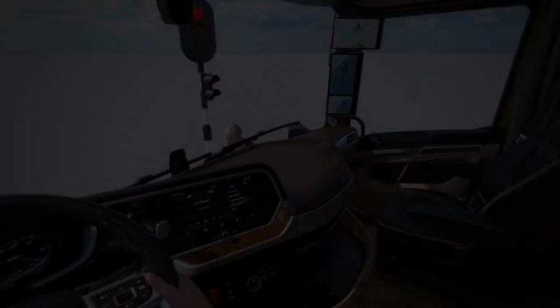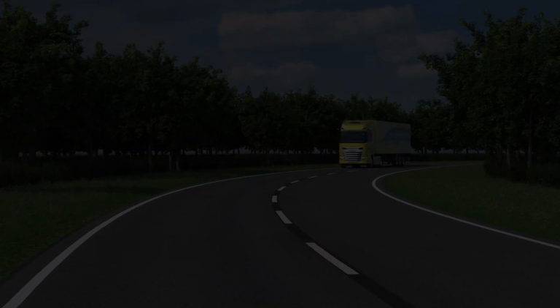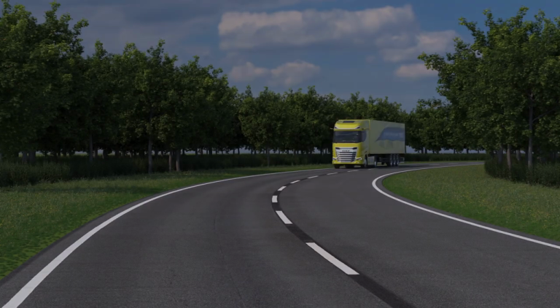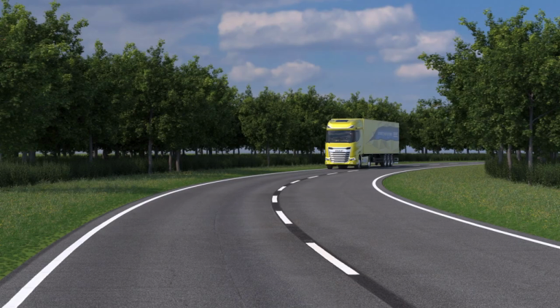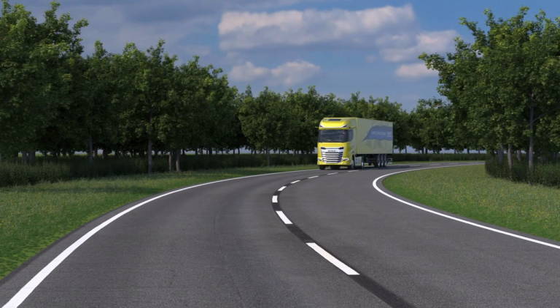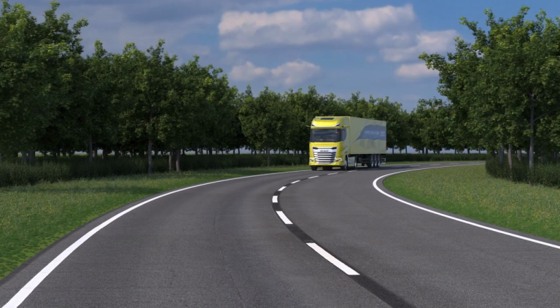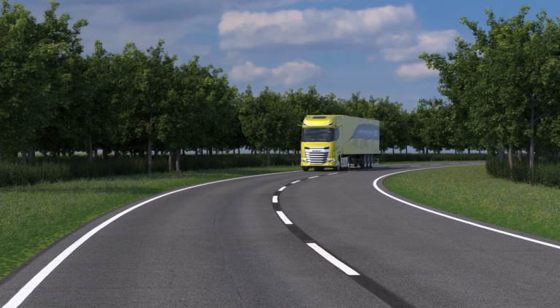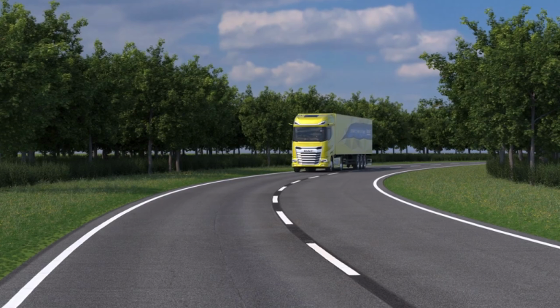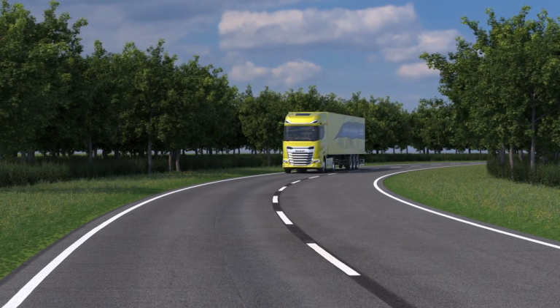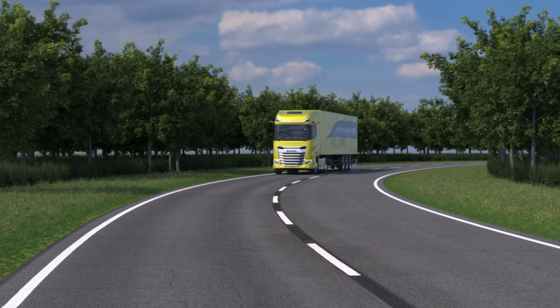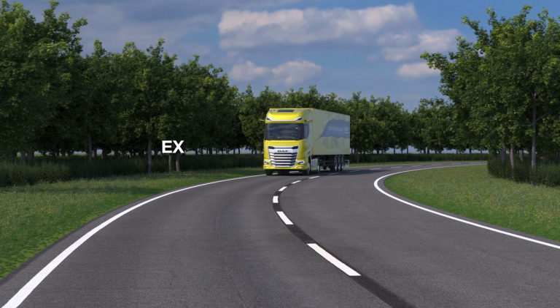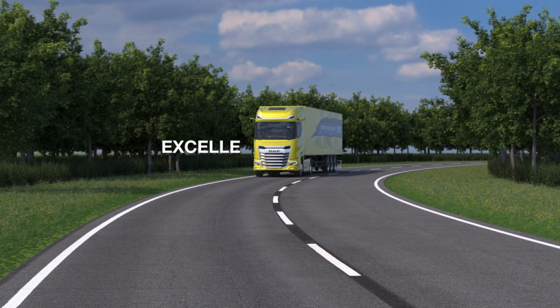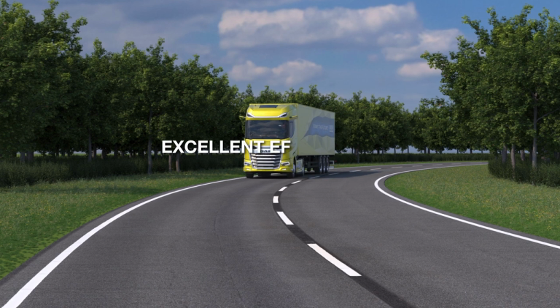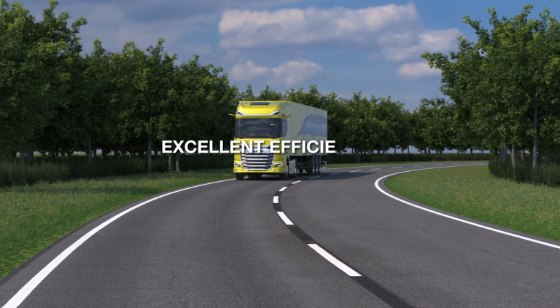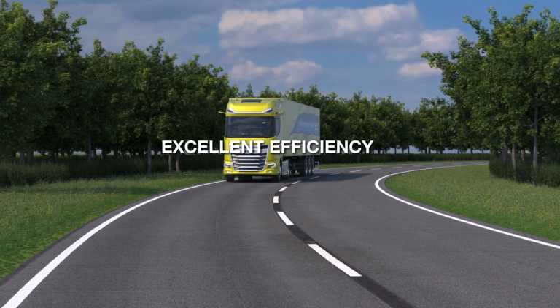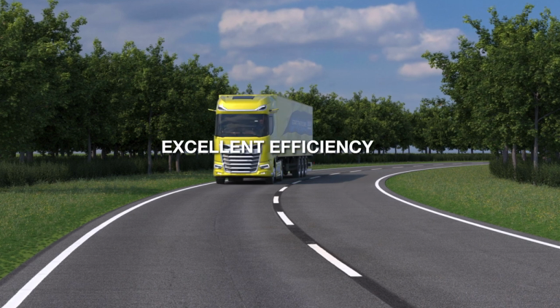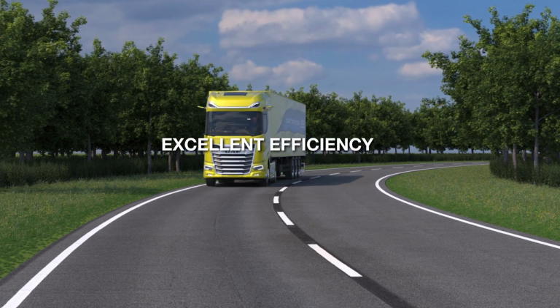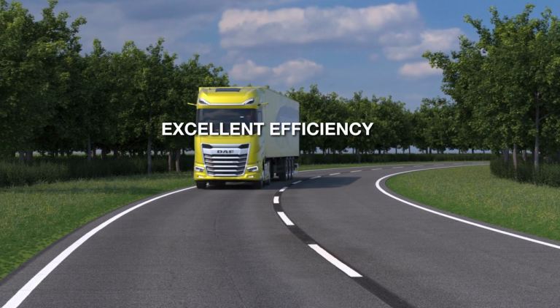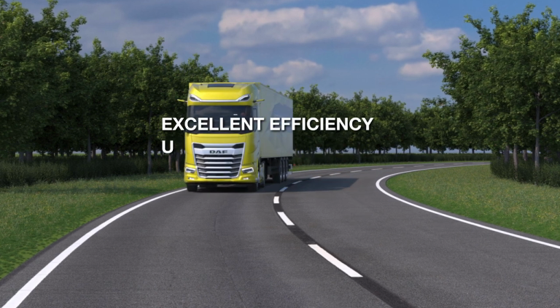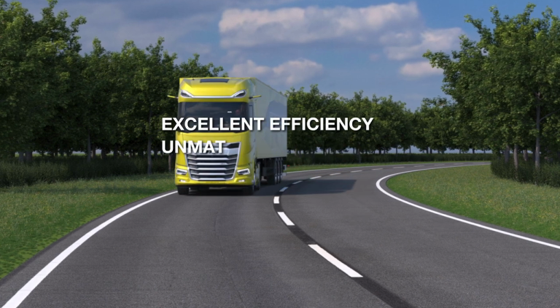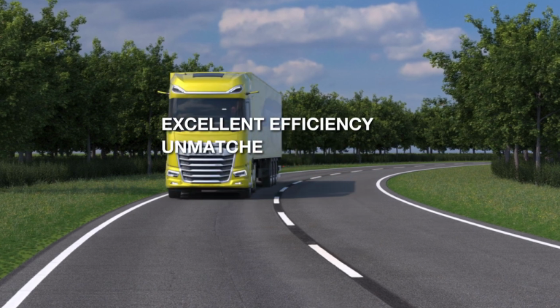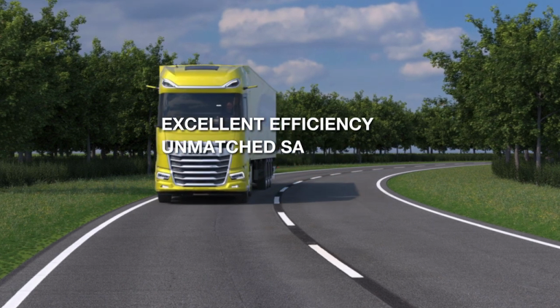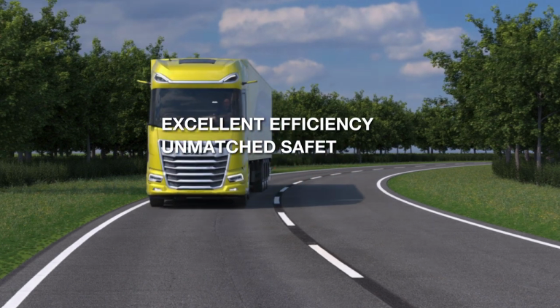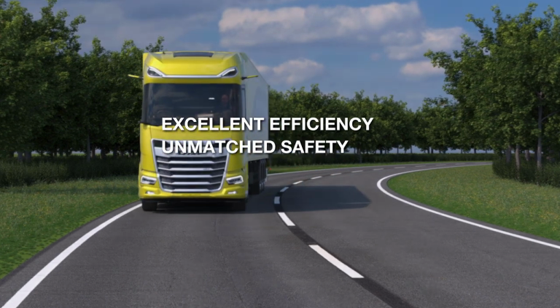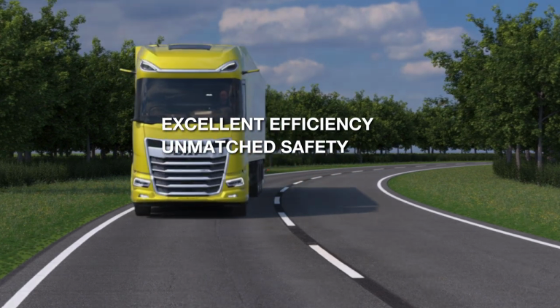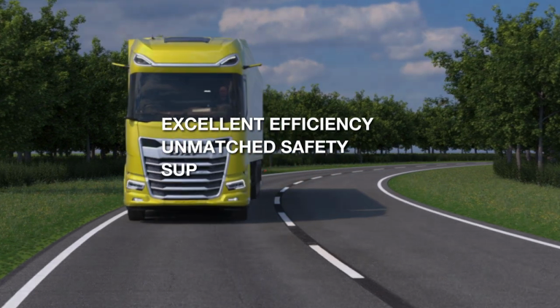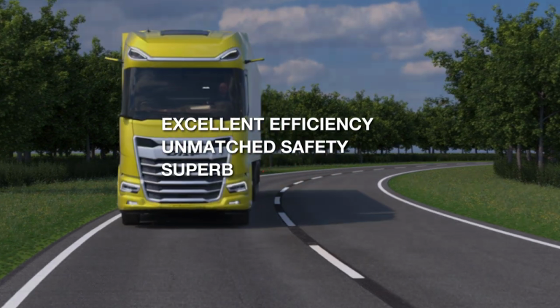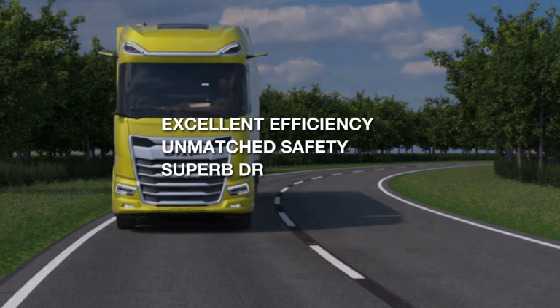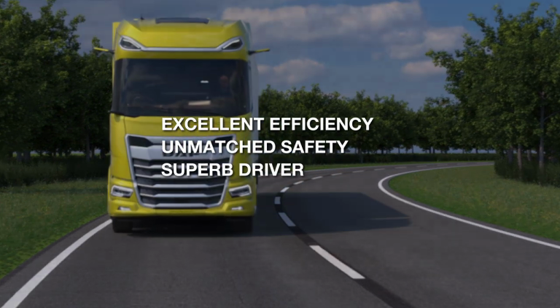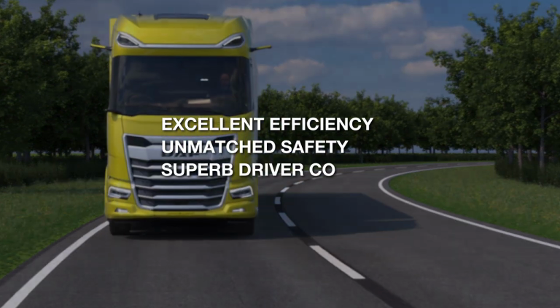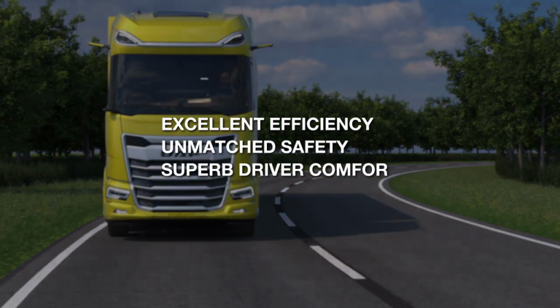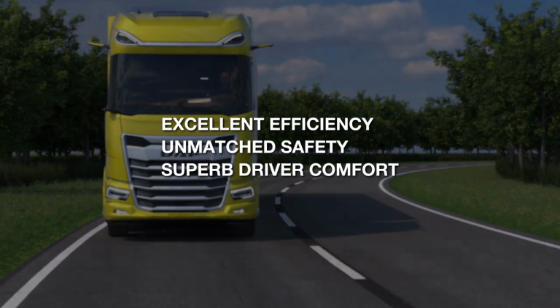New generation trucks deliver excellent fuel efficiency, unmatched safety and superb driver comfort.